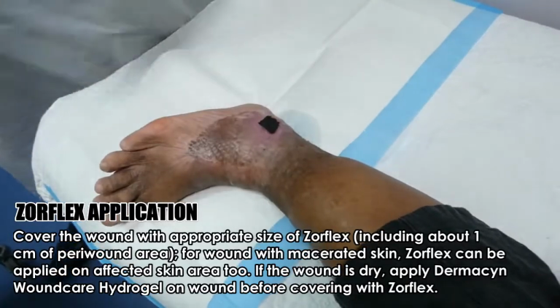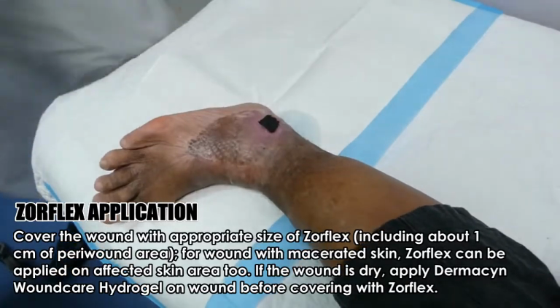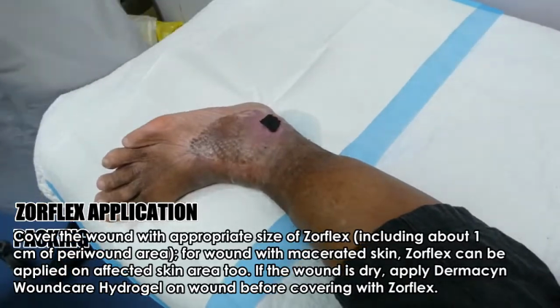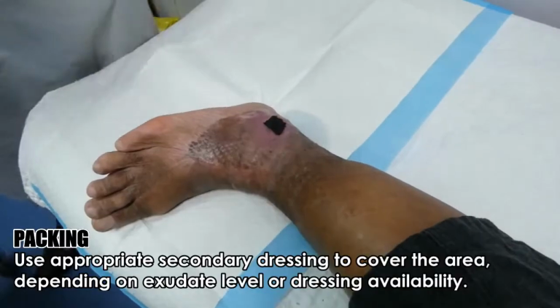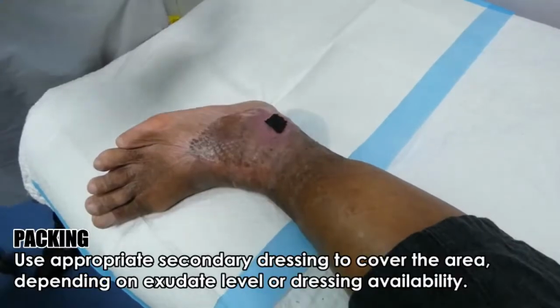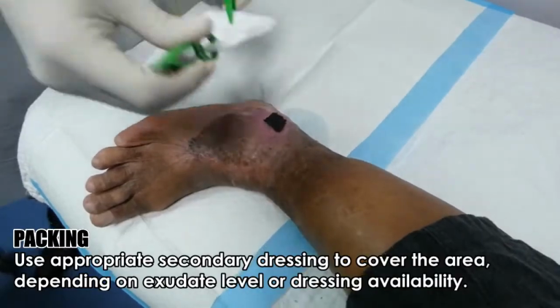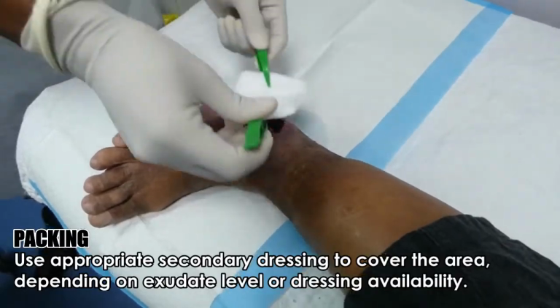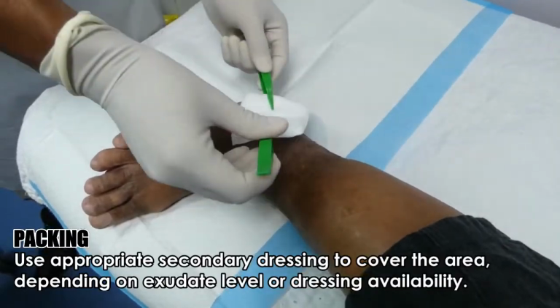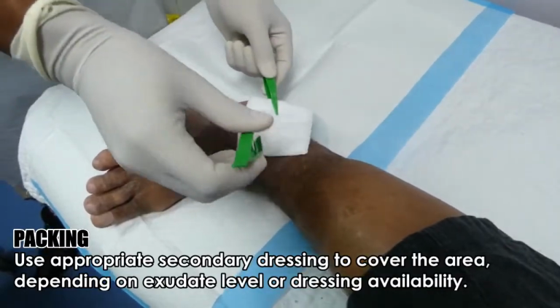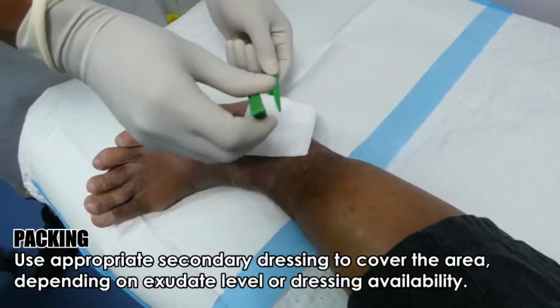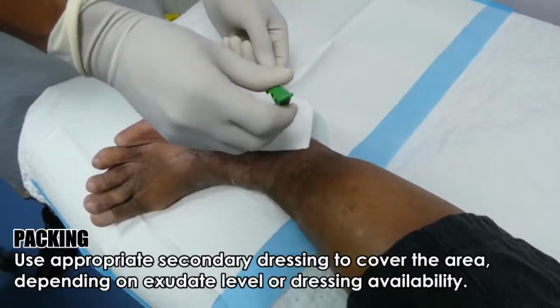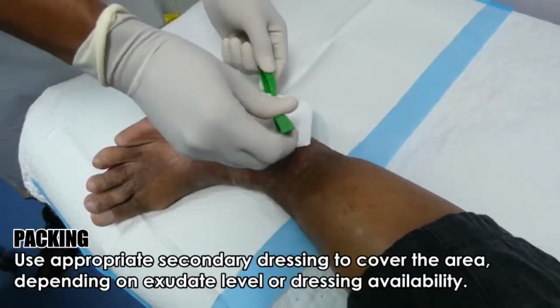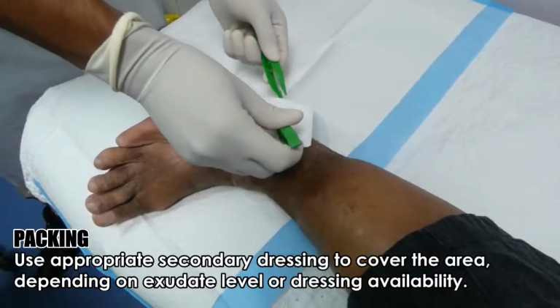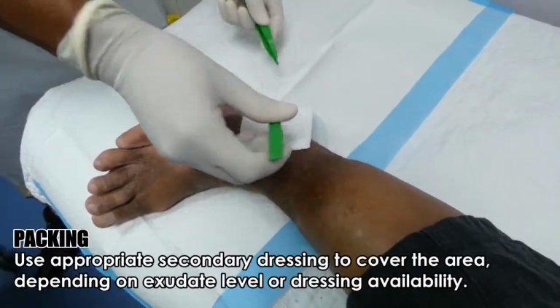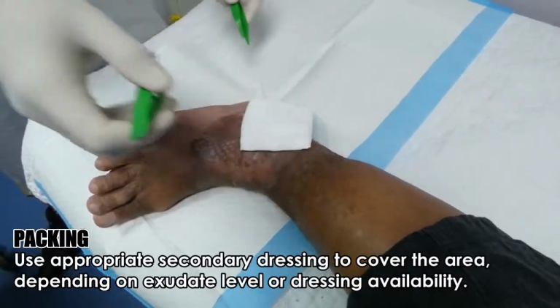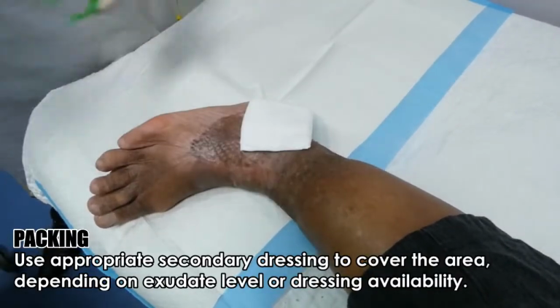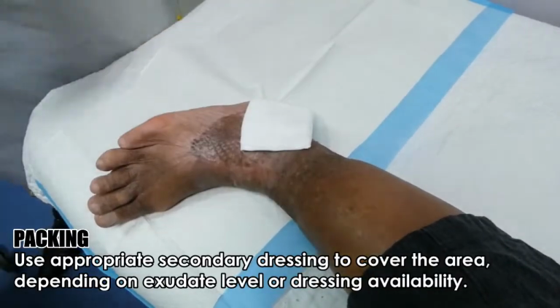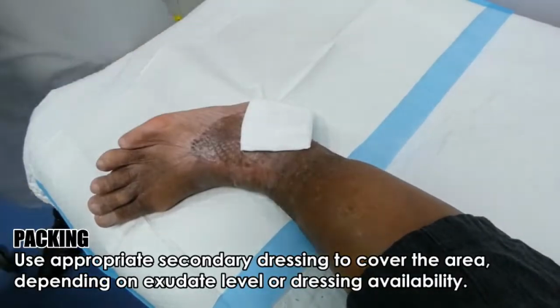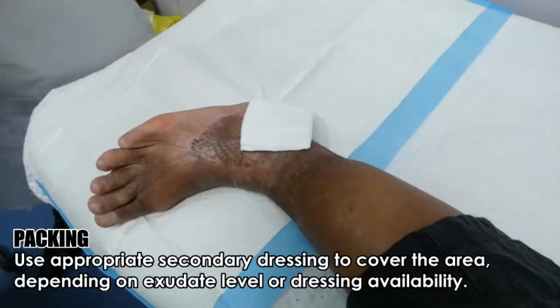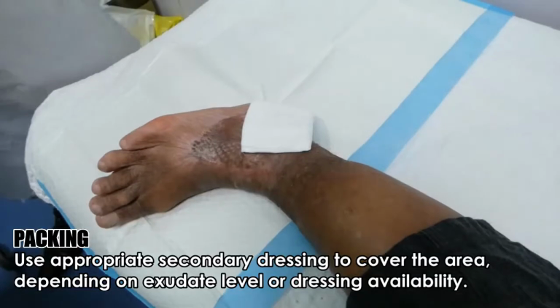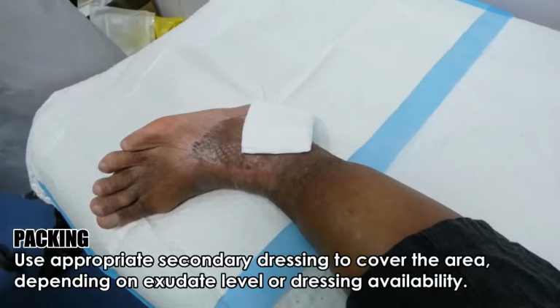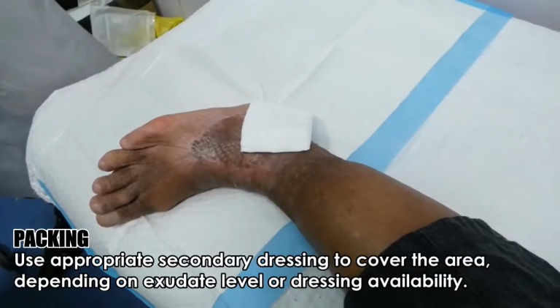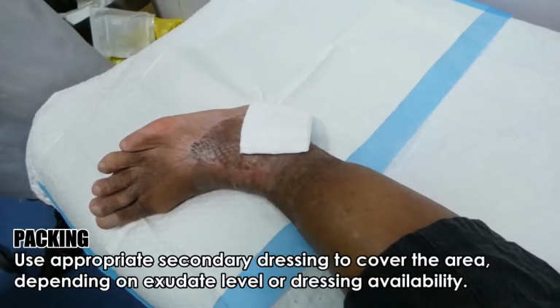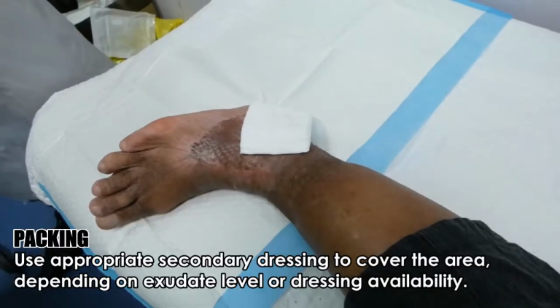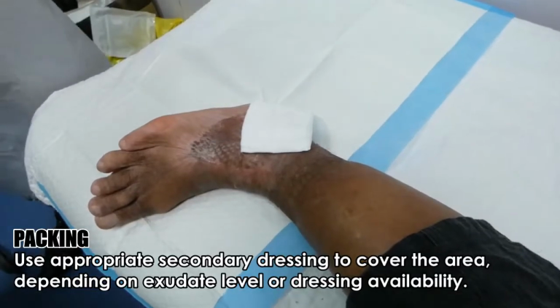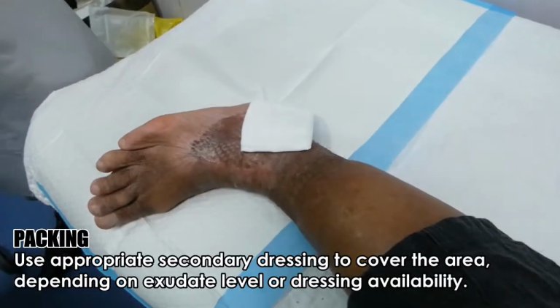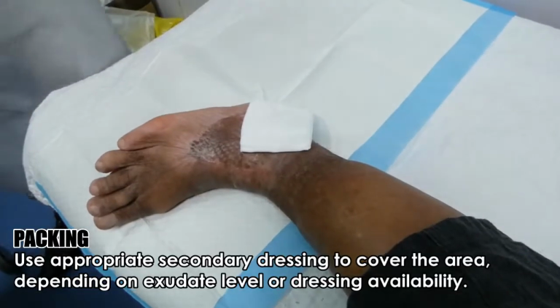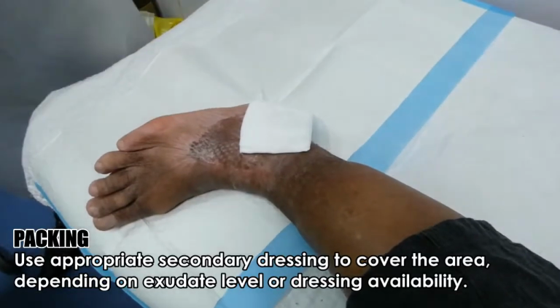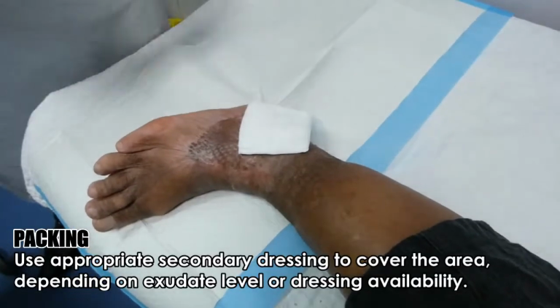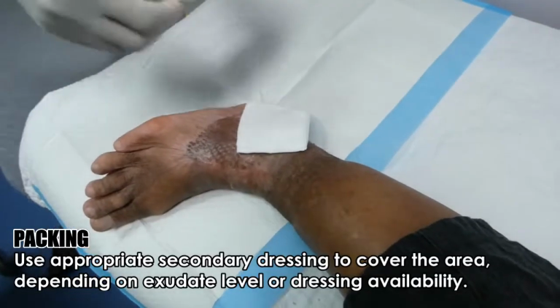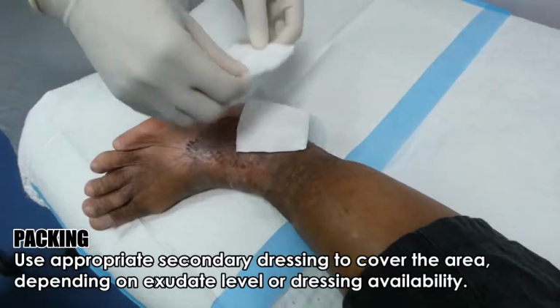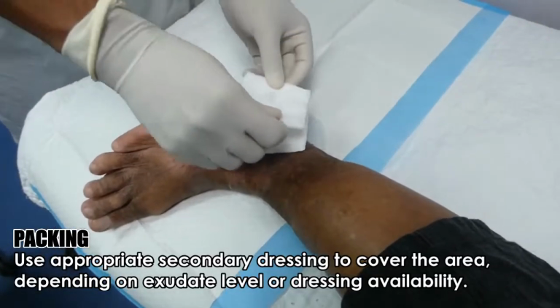Use appropriate secondary dressing to cover the area, depending on exudate level or dressing availability.